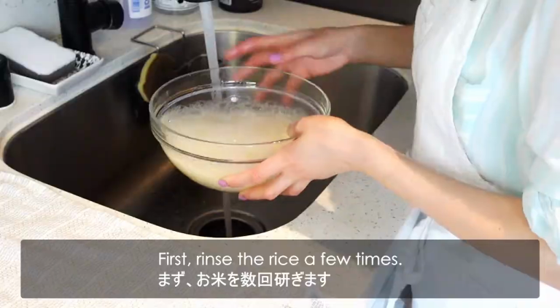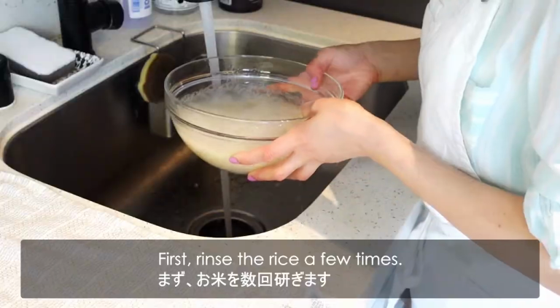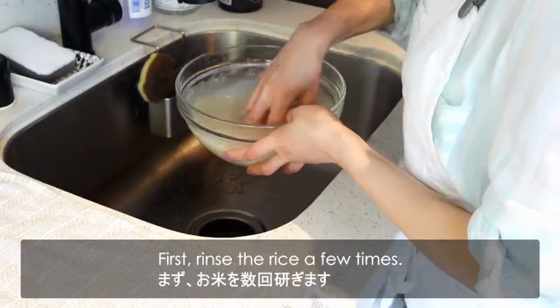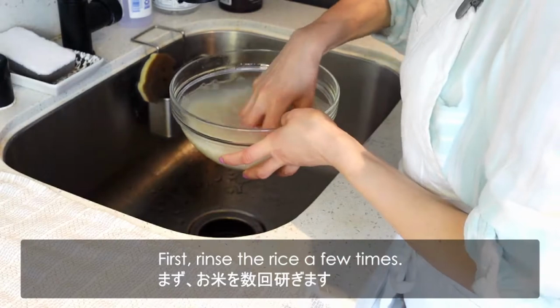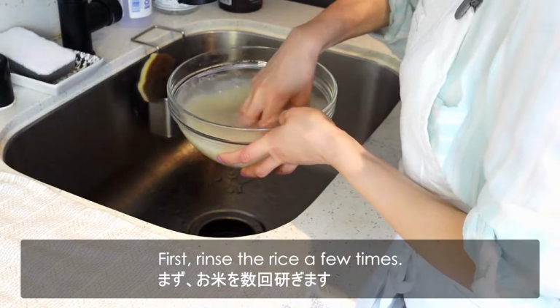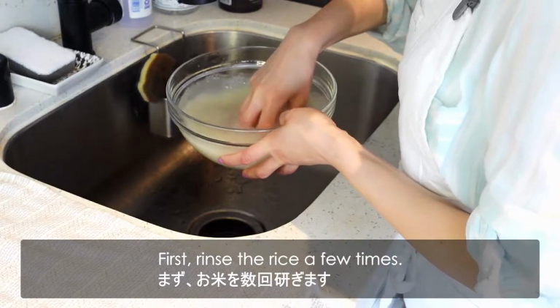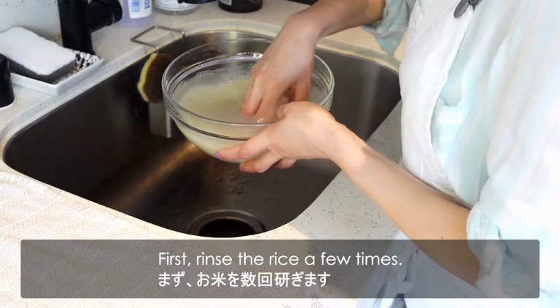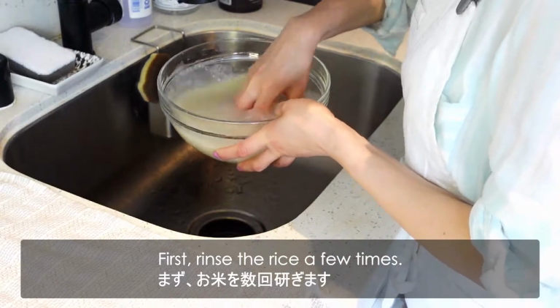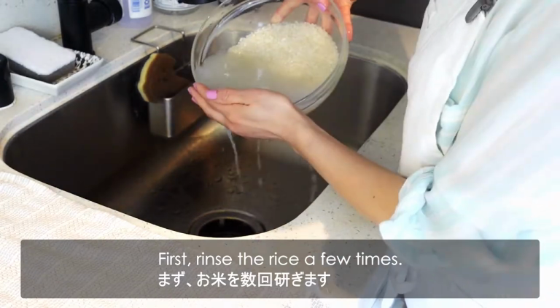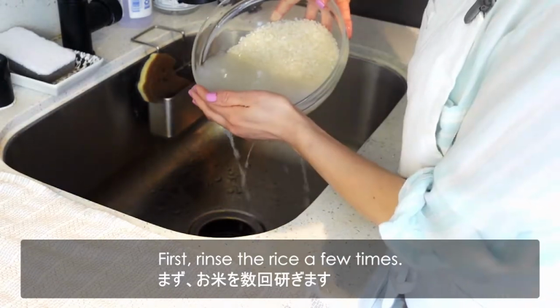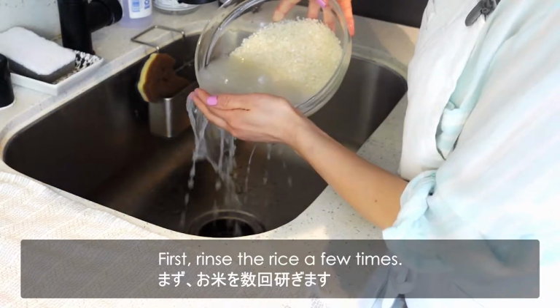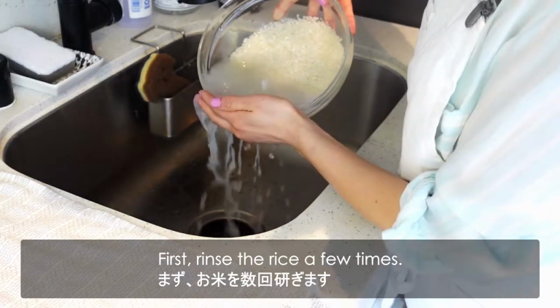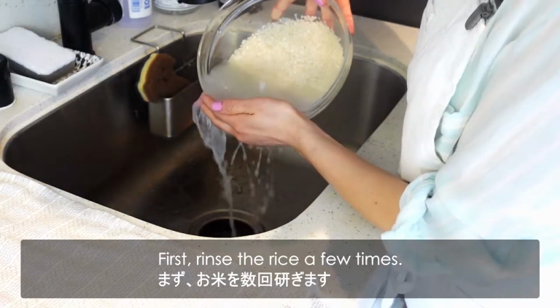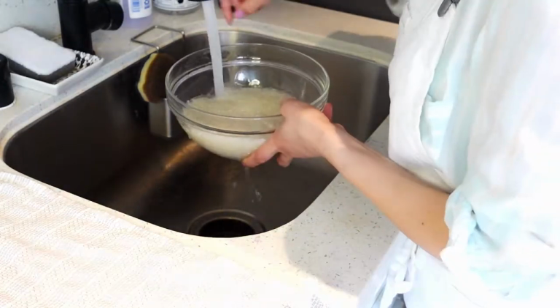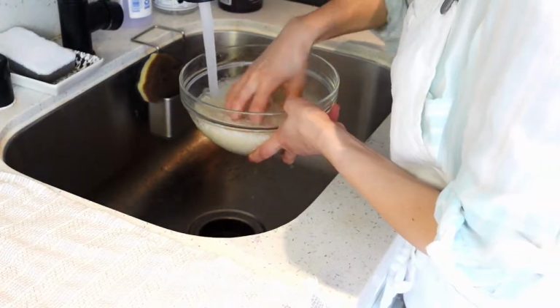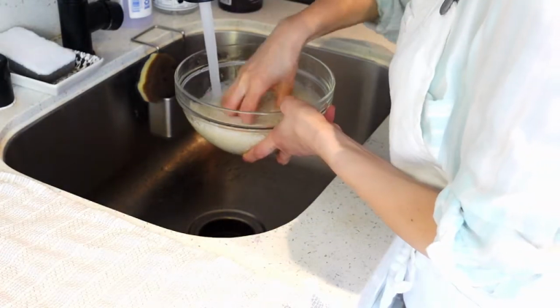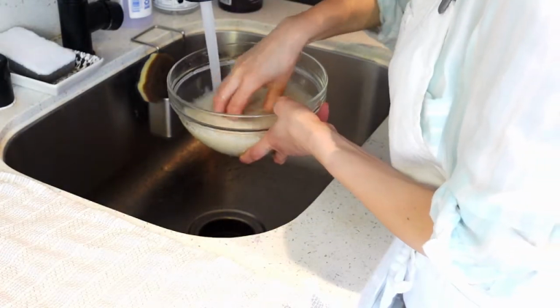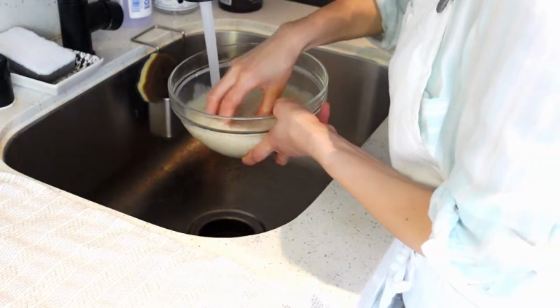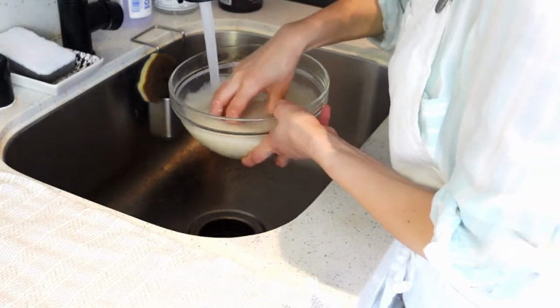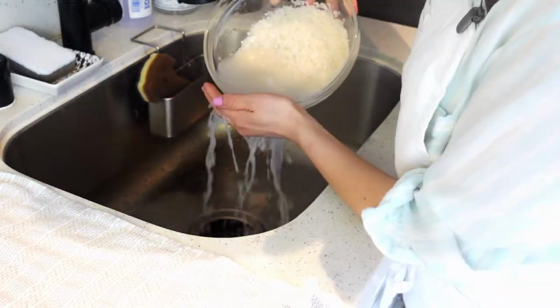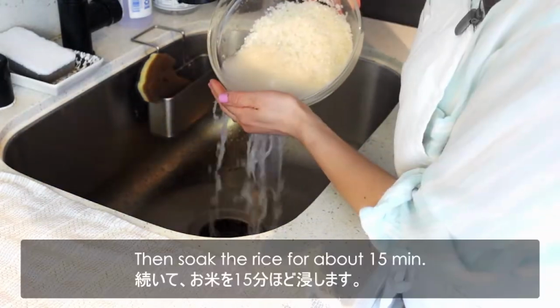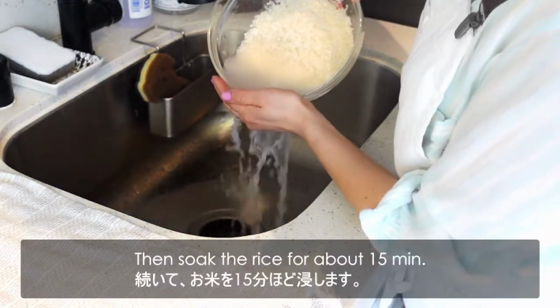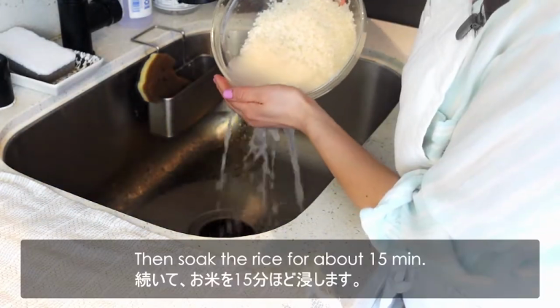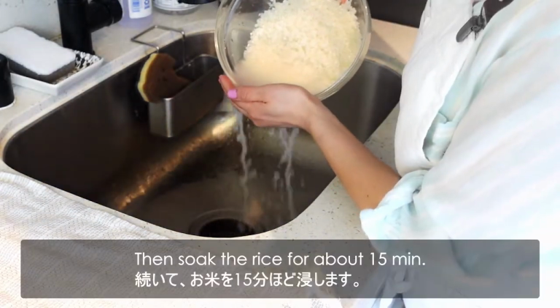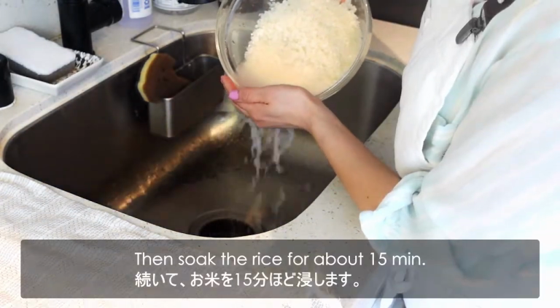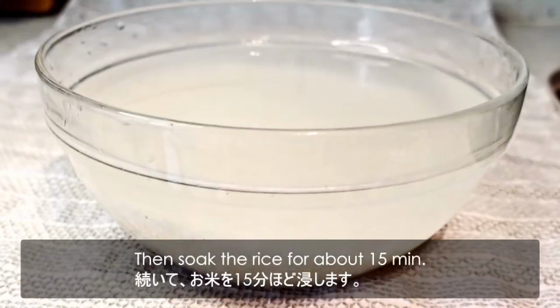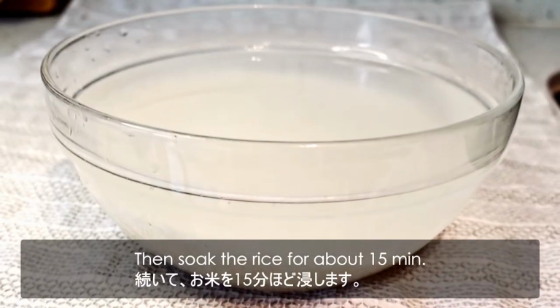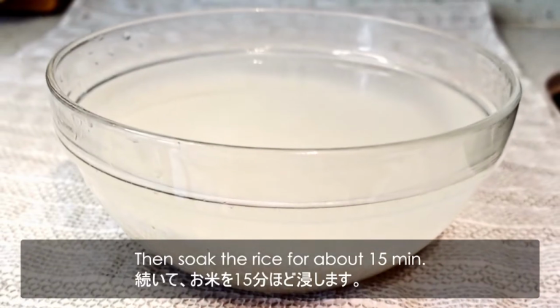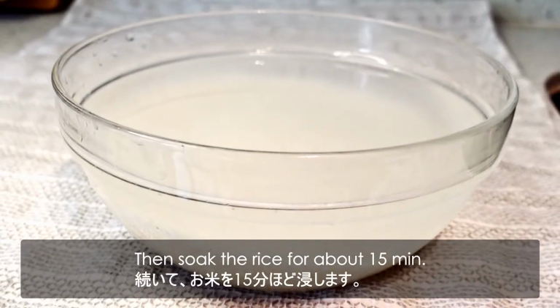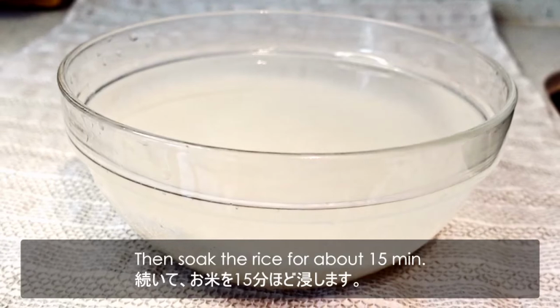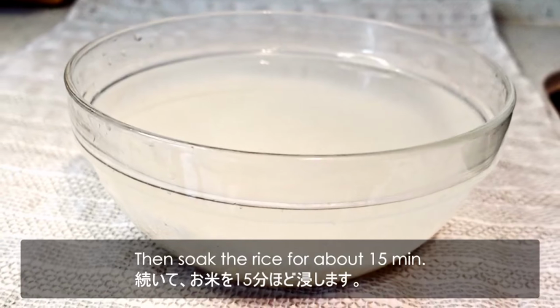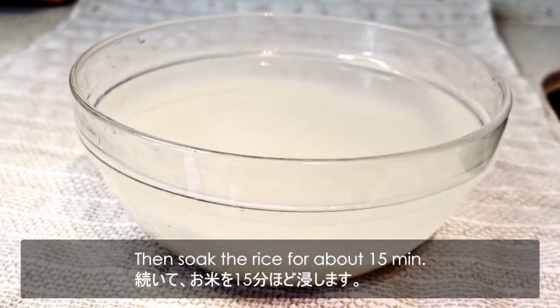First, rinse the rice a few times. Then soak the rice for about 15 minutes.